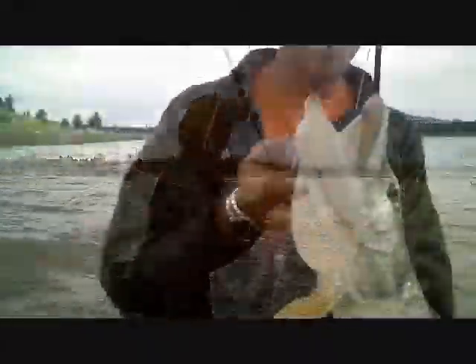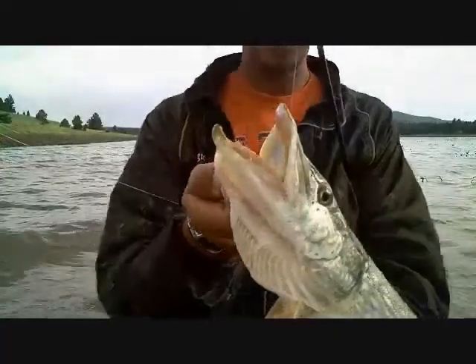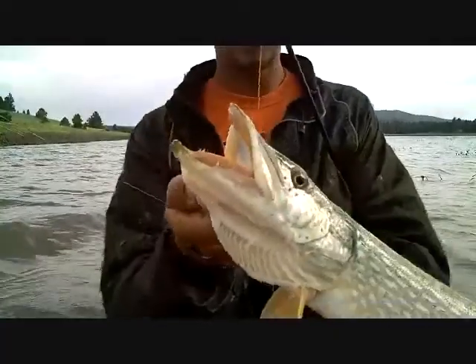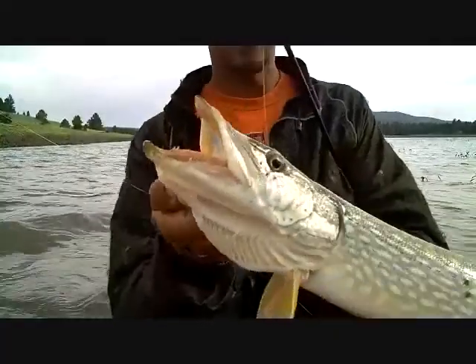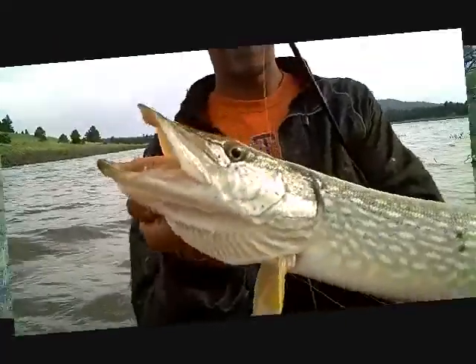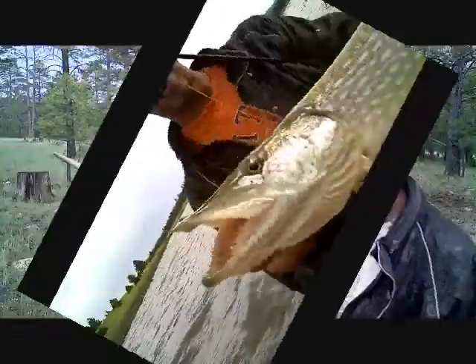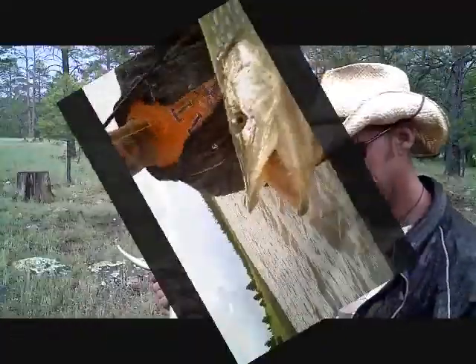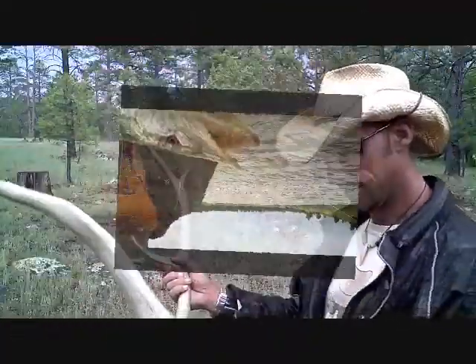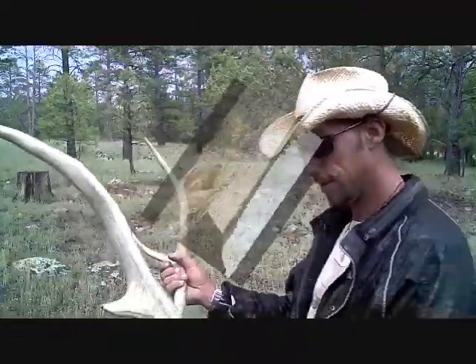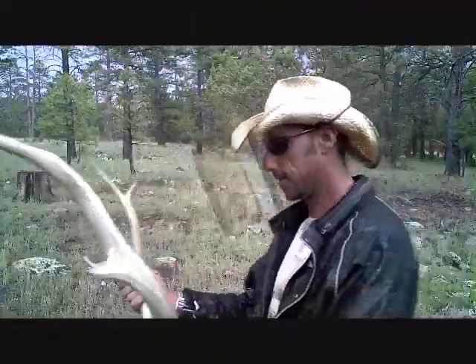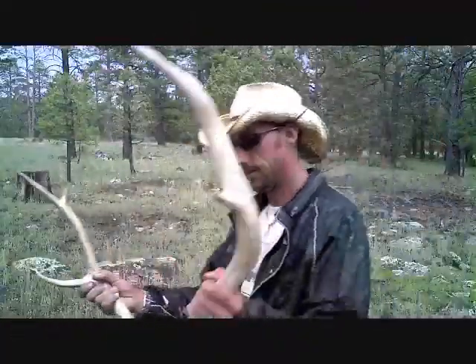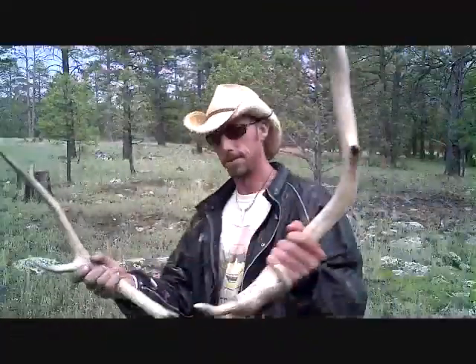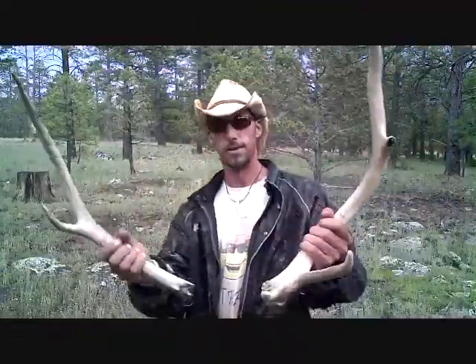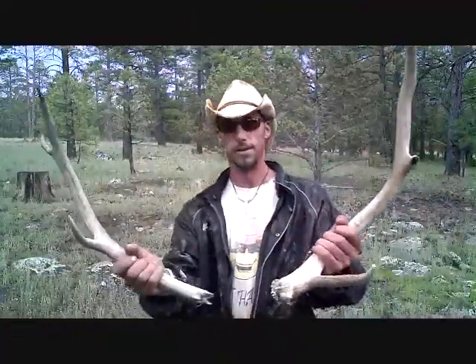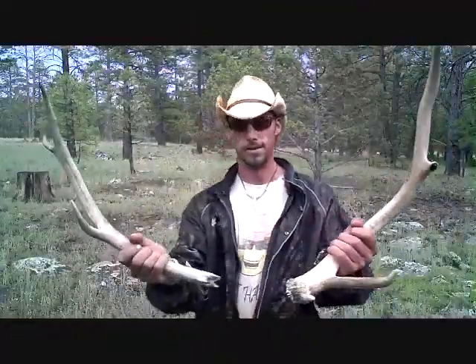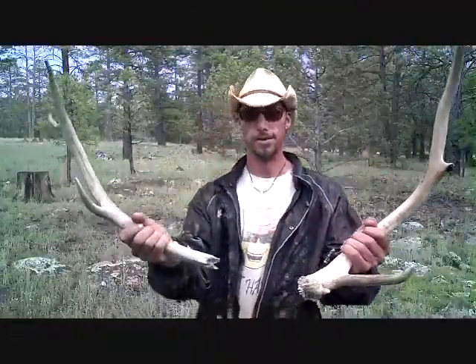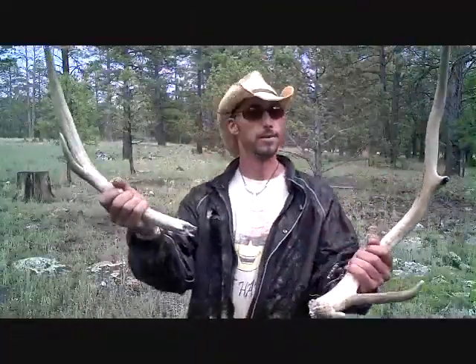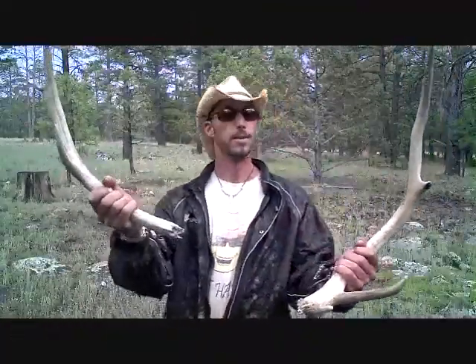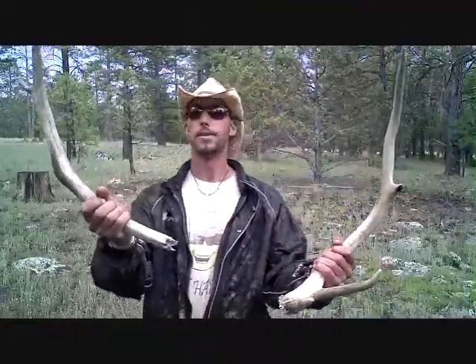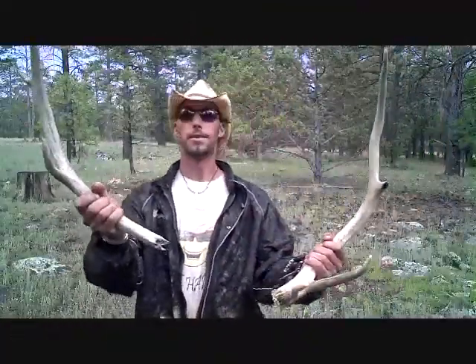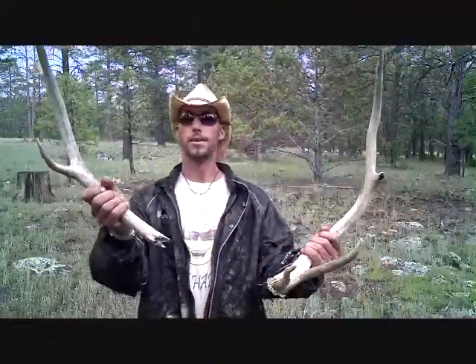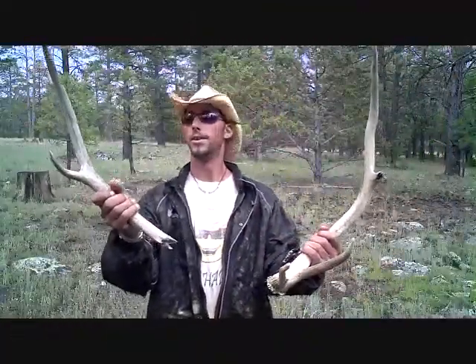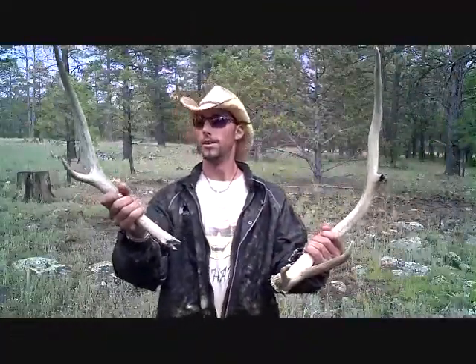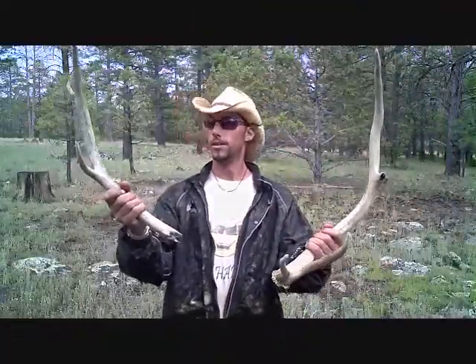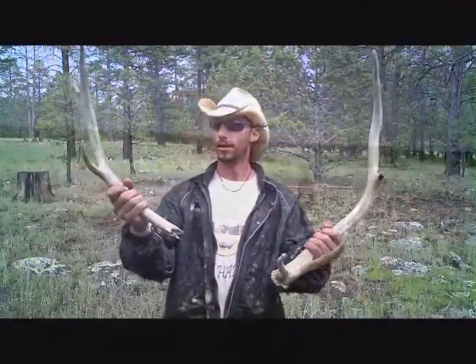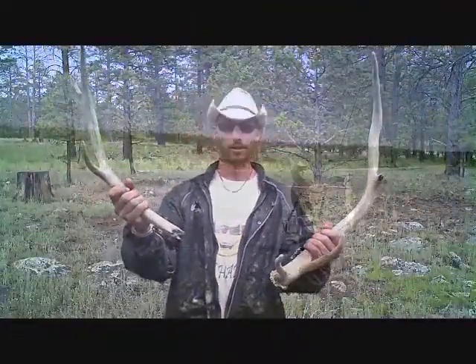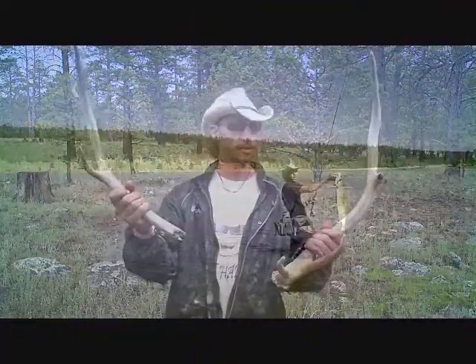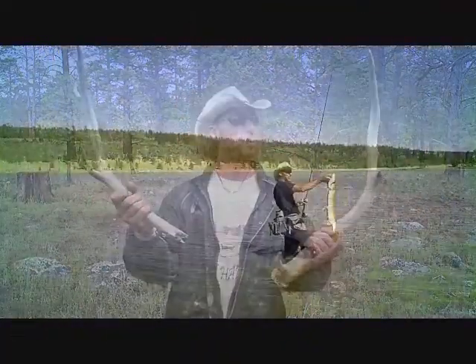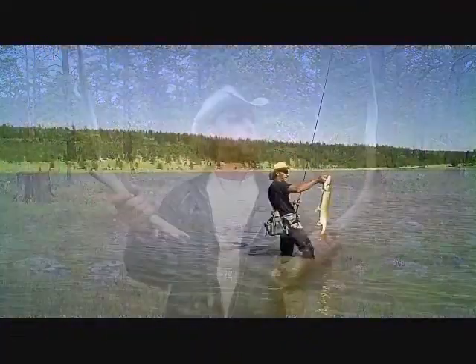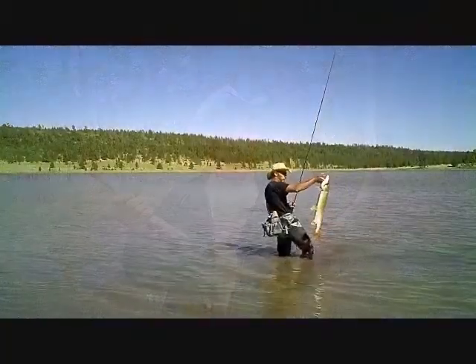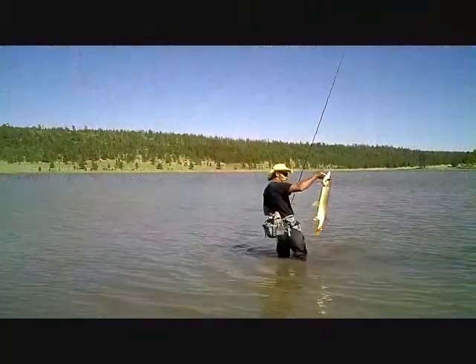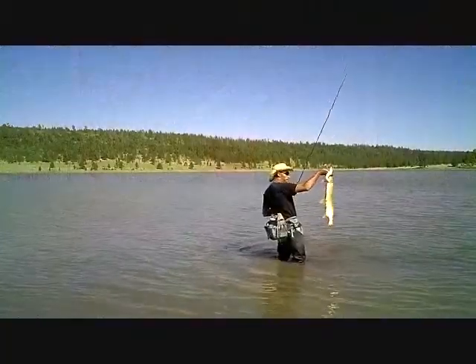You won't see any guides in this DVD, because this is made for the DIY fly fisherman.